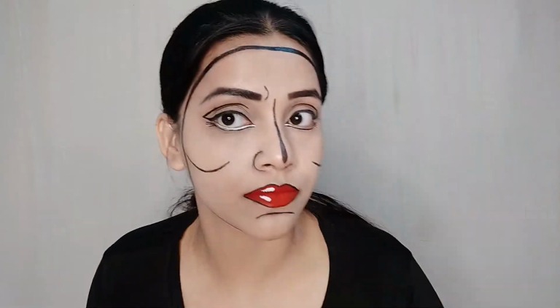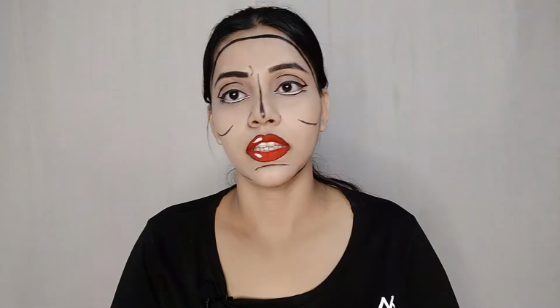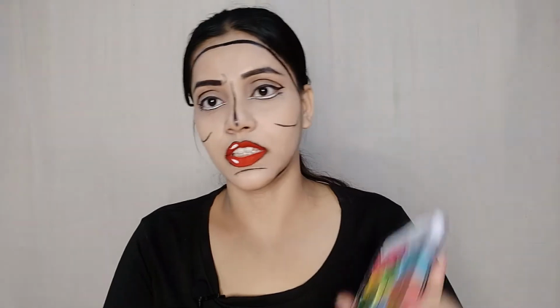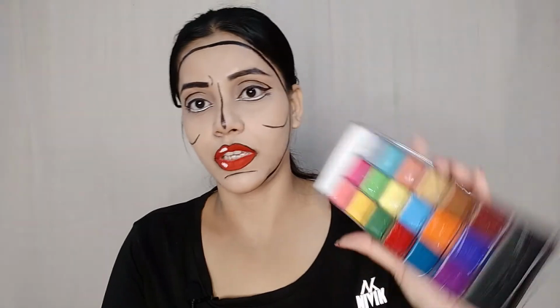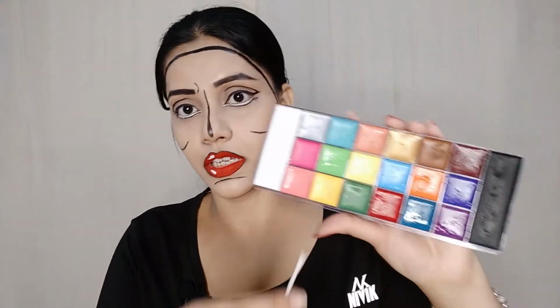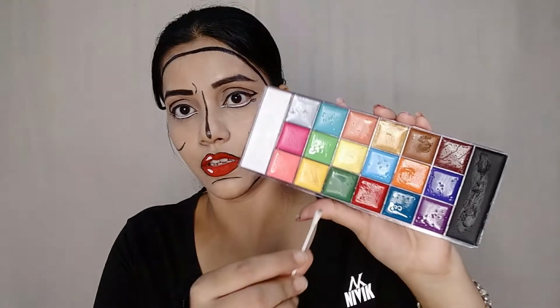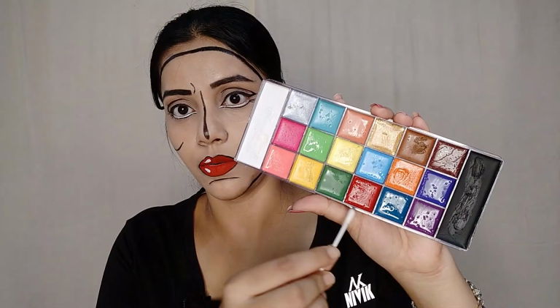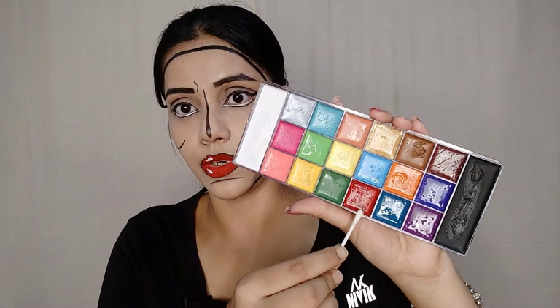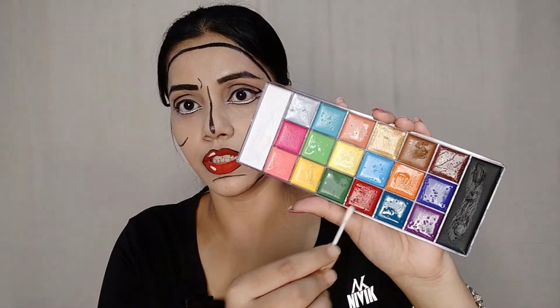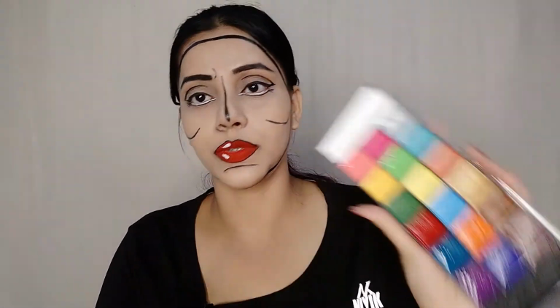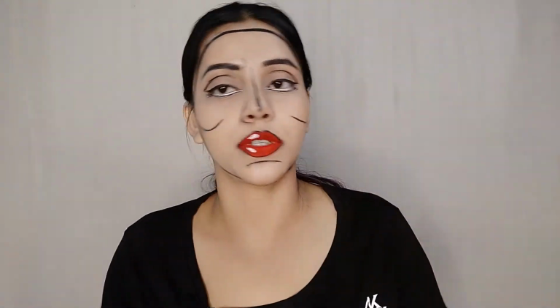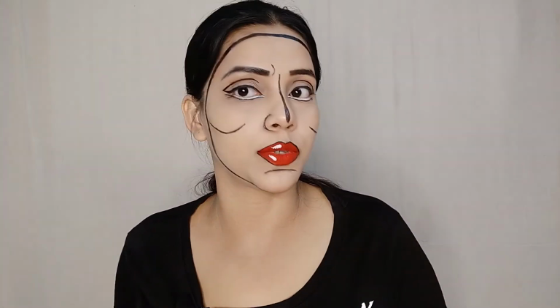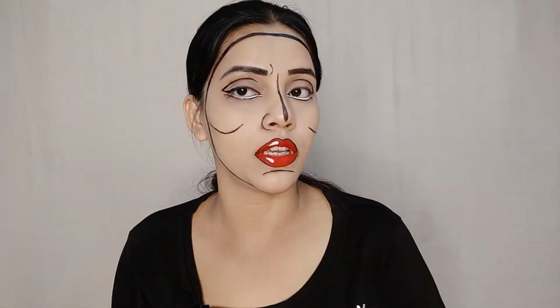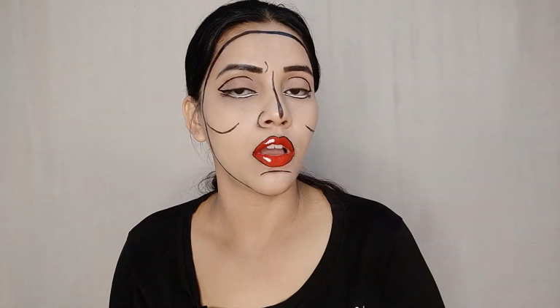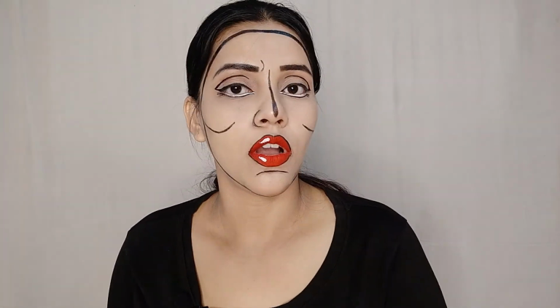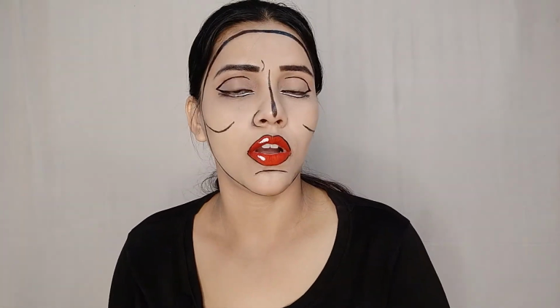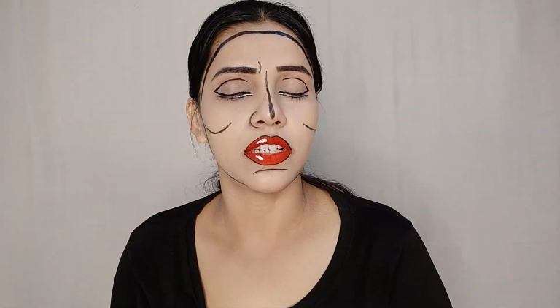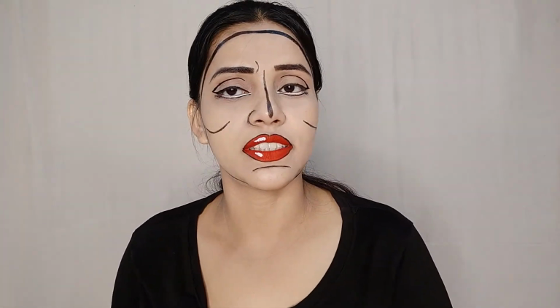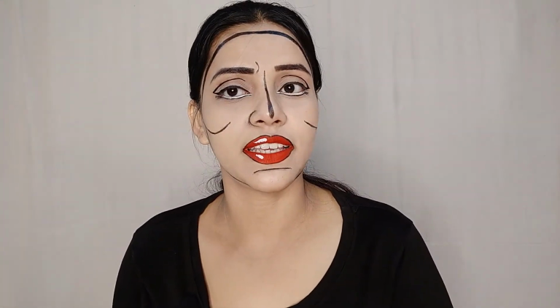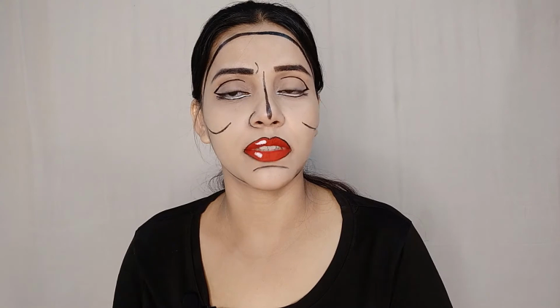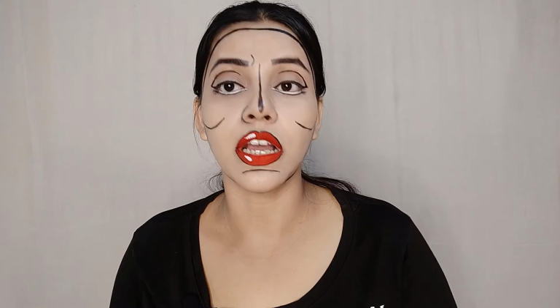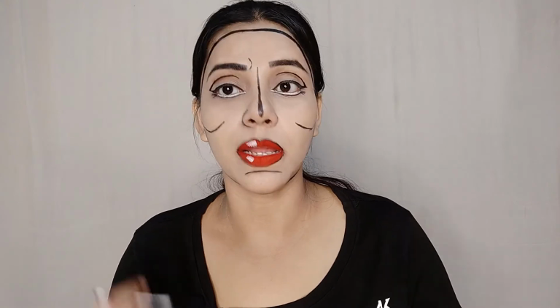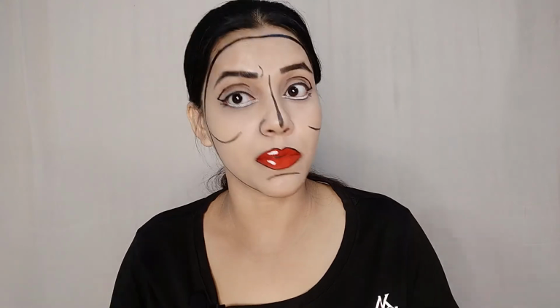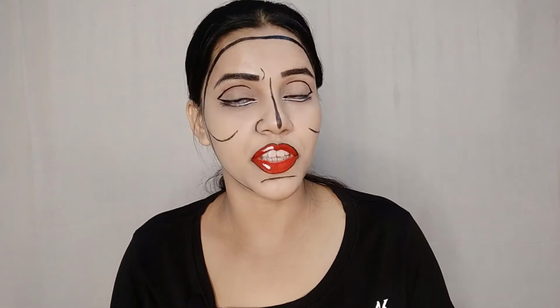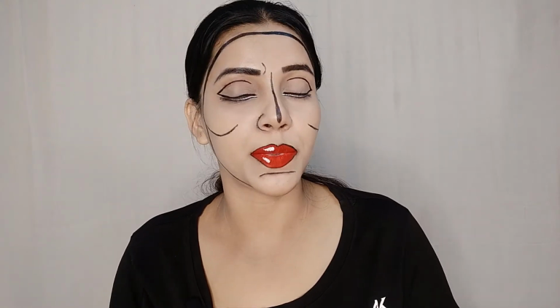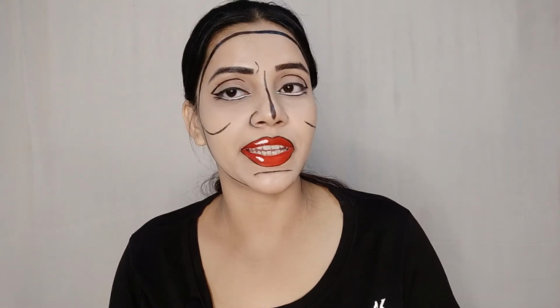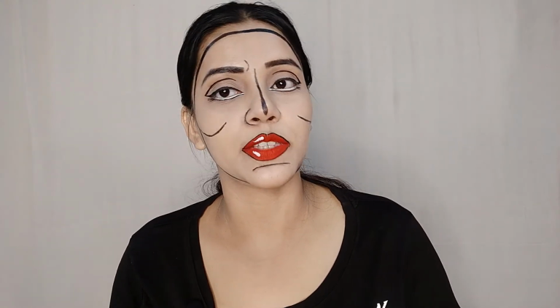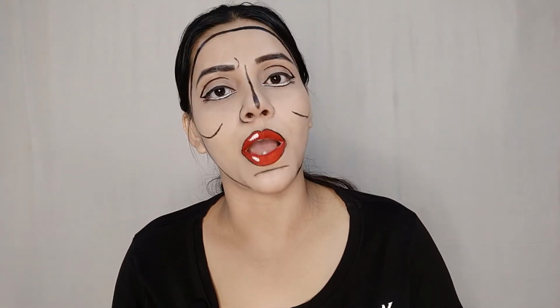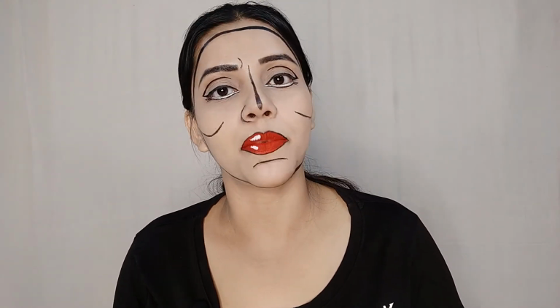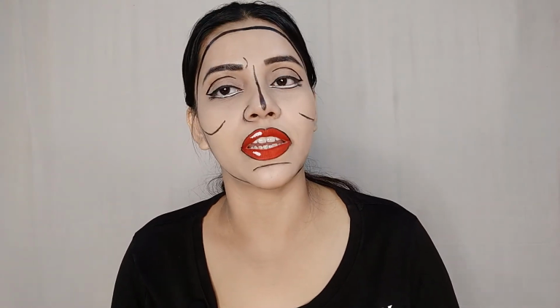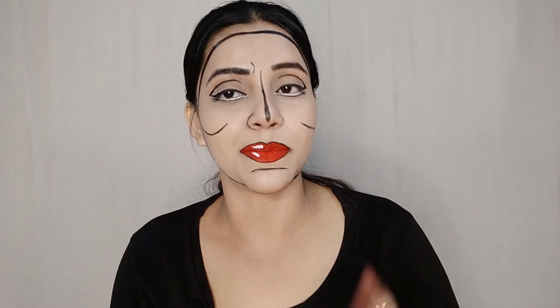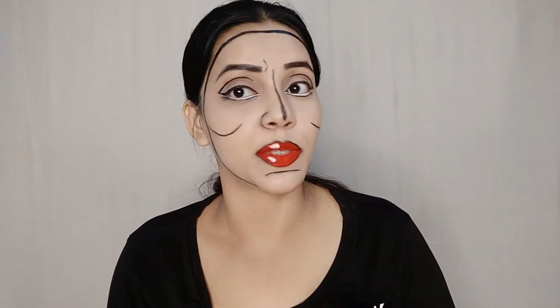Next, I will use red color. If you don't have a face paint, you can use red lipstick instead.